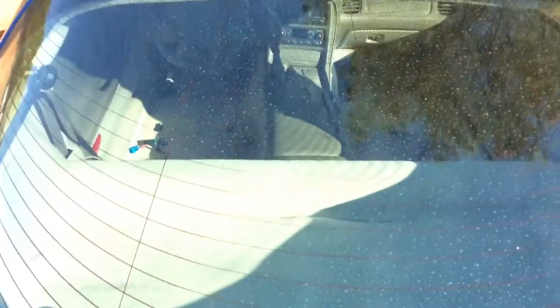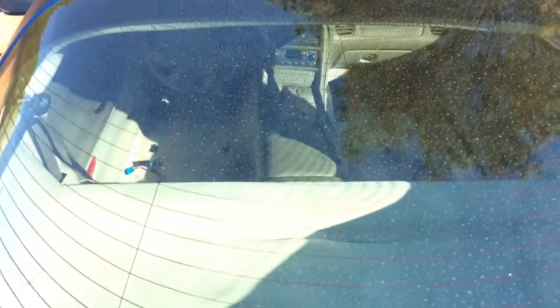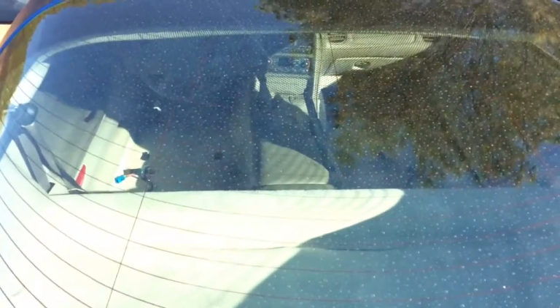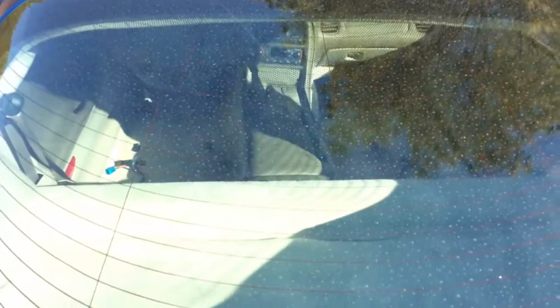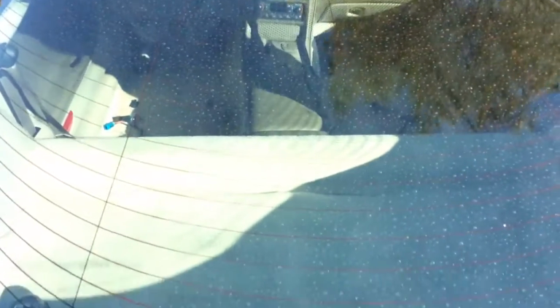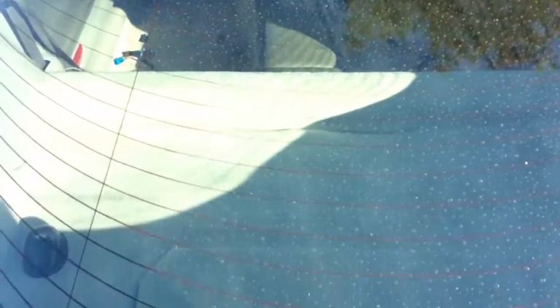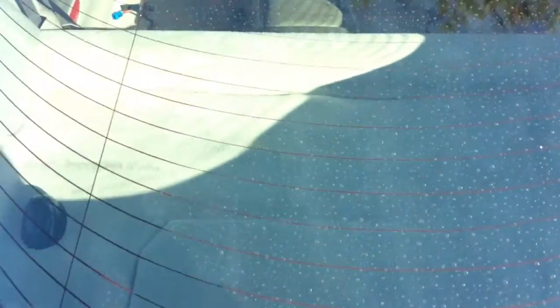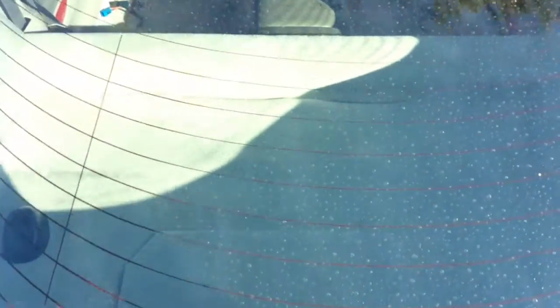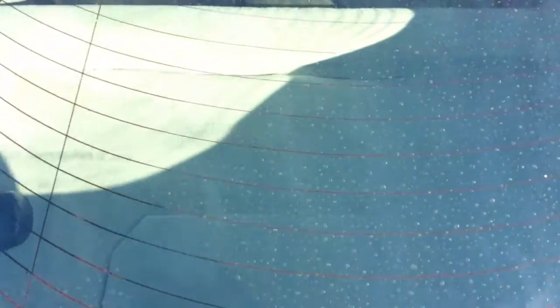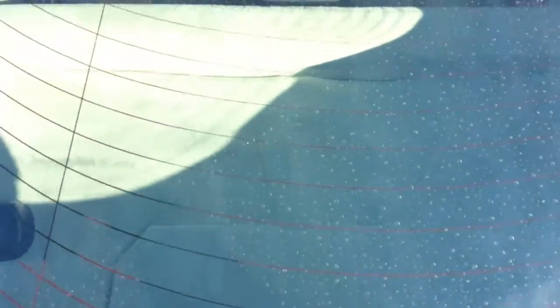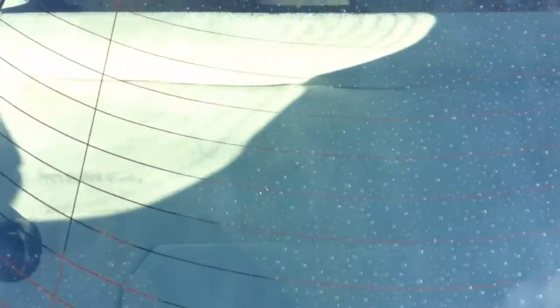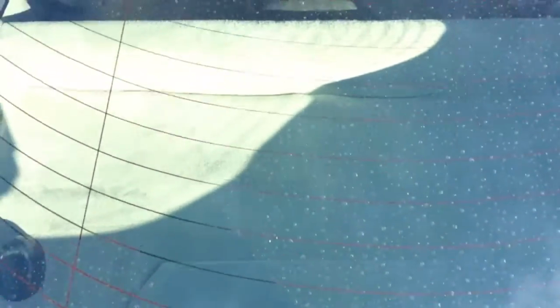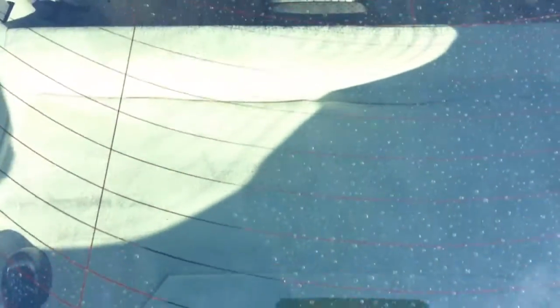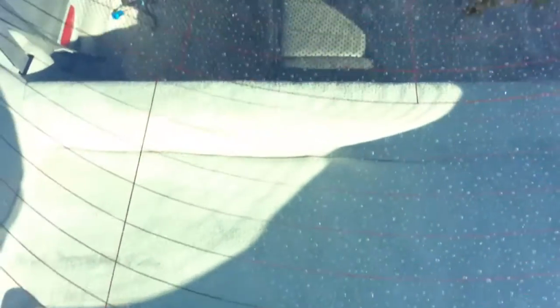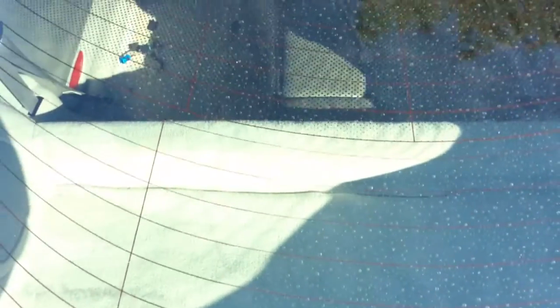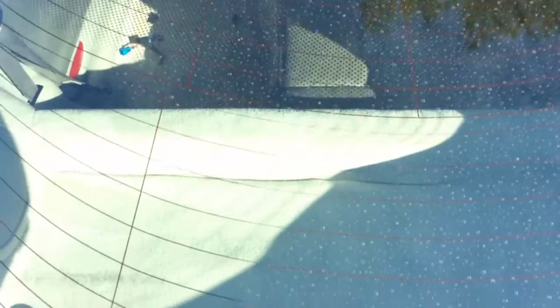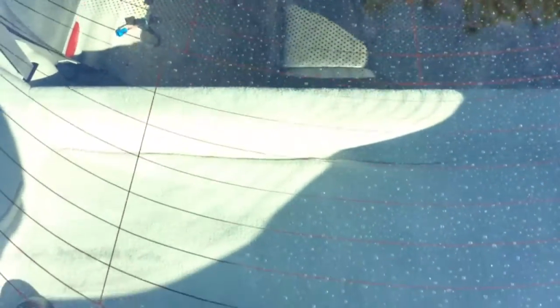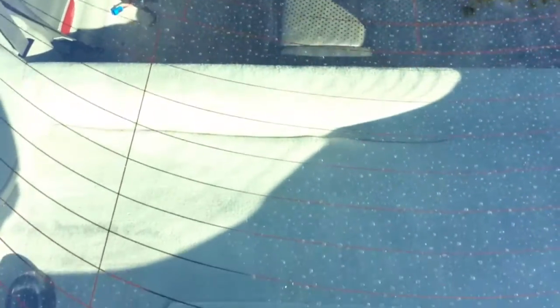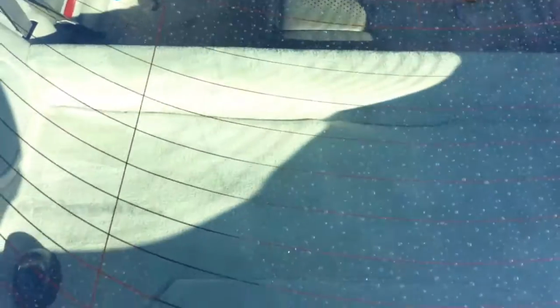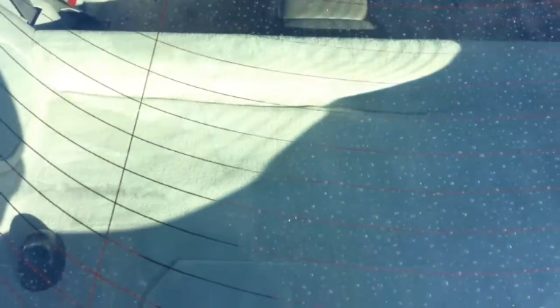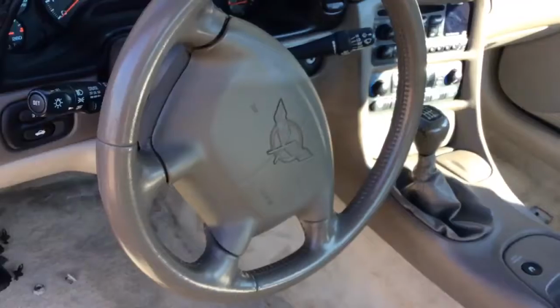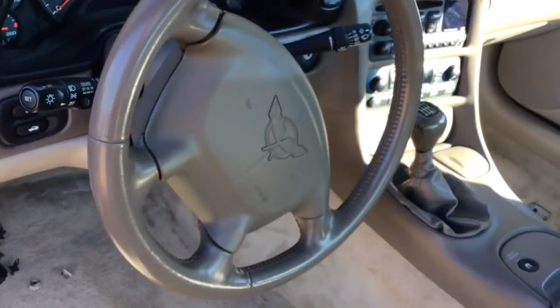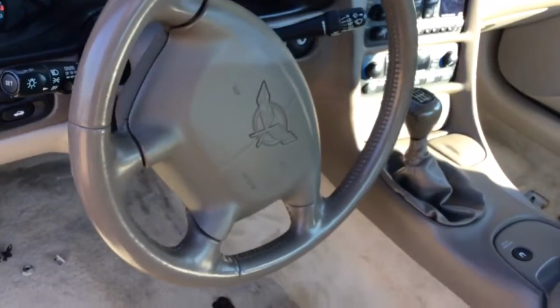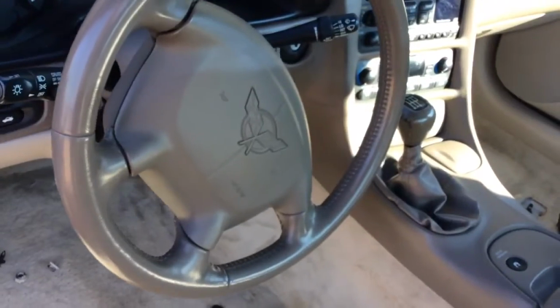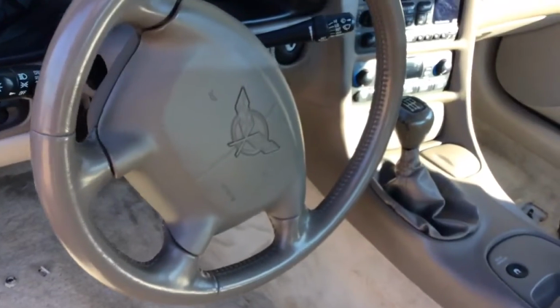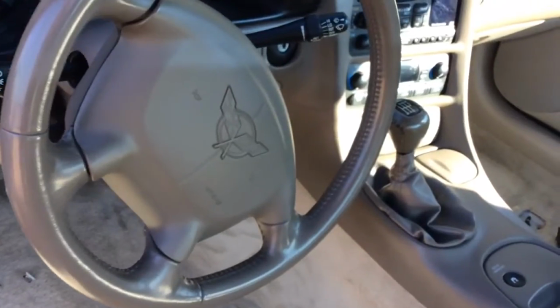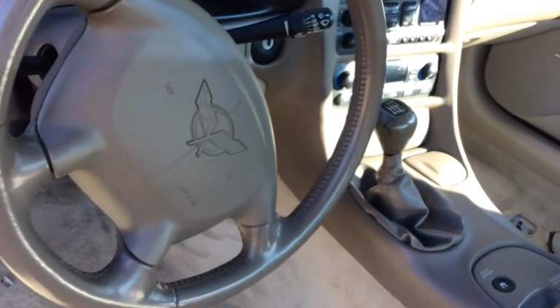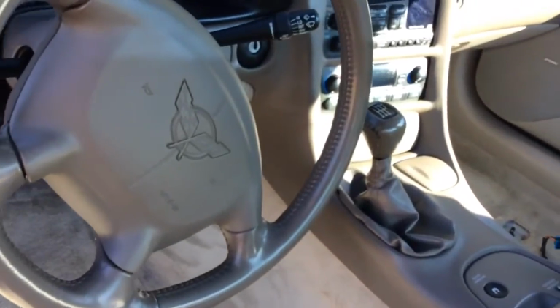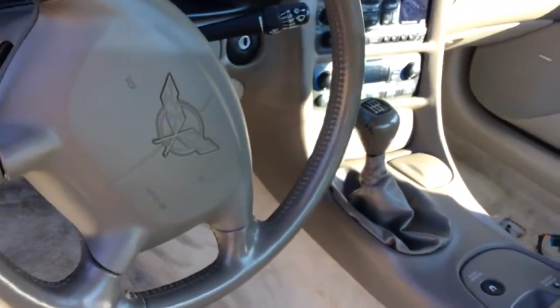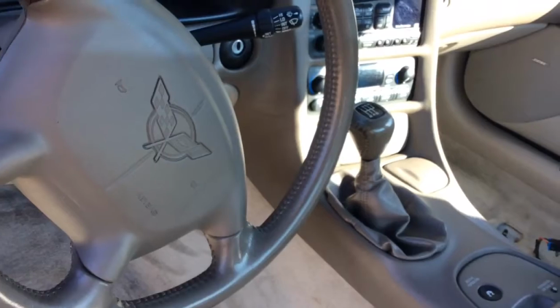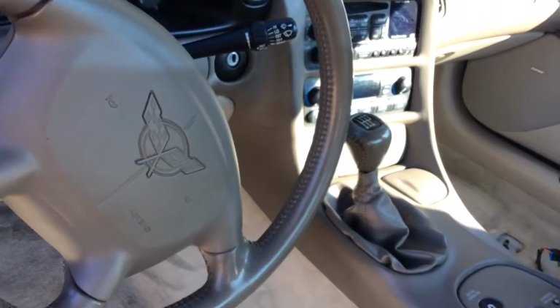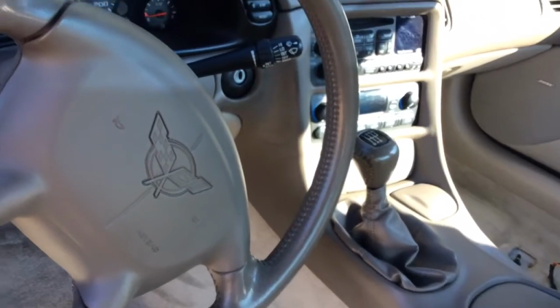As you can see, the trunk area actually has a good bit of space in it. This vehicle is a manual.